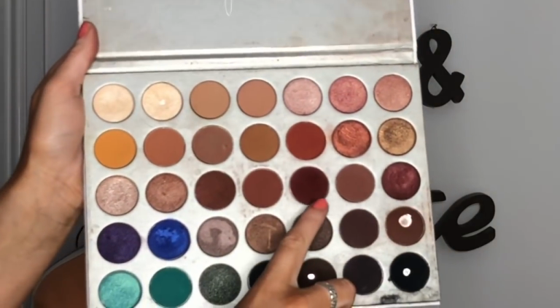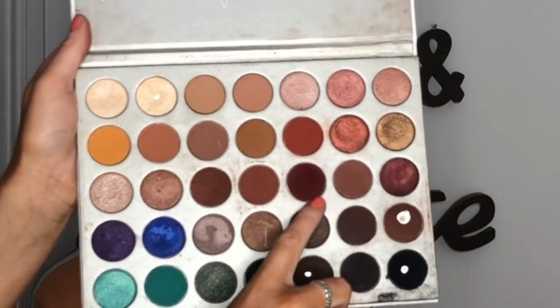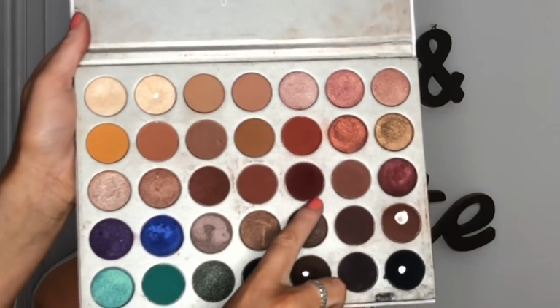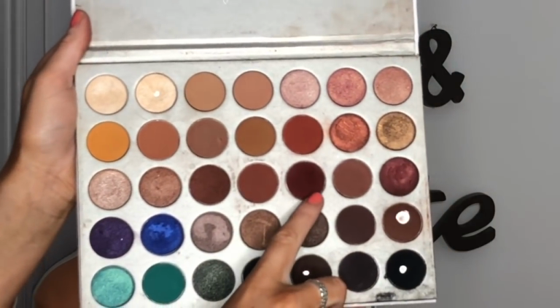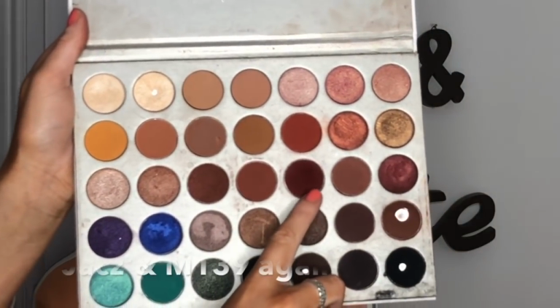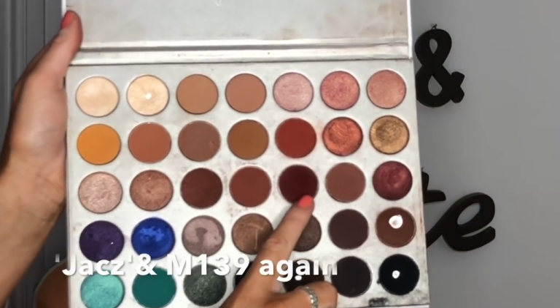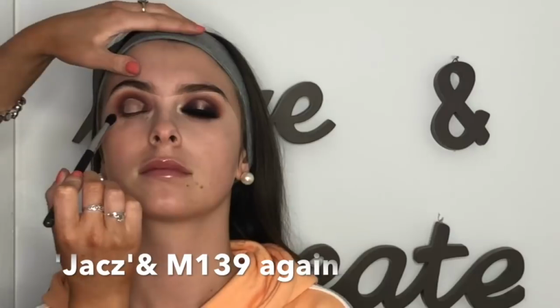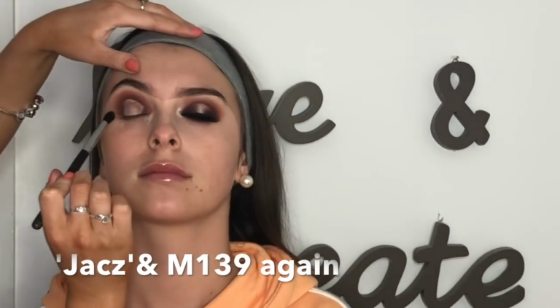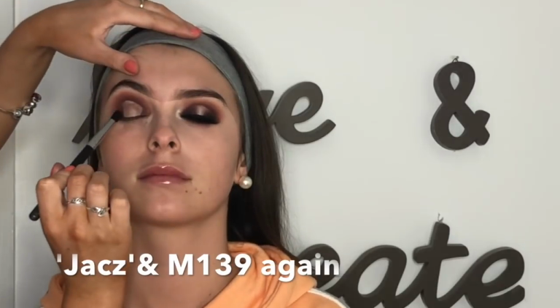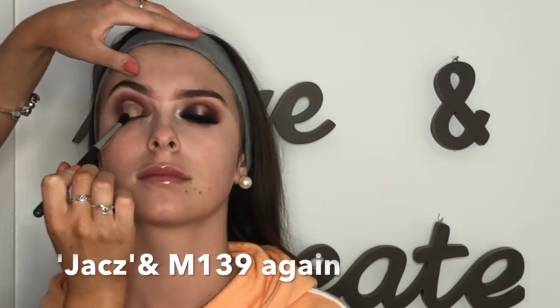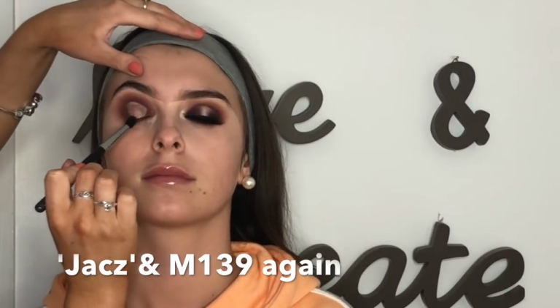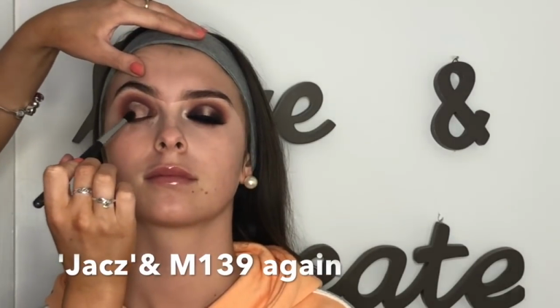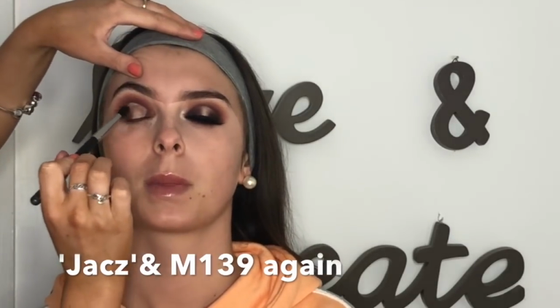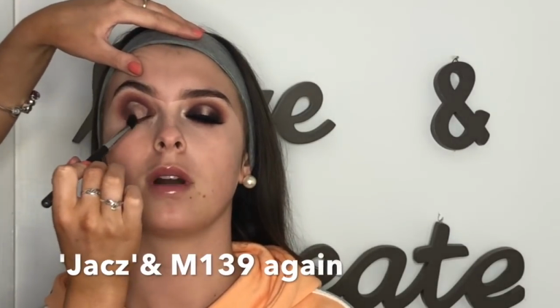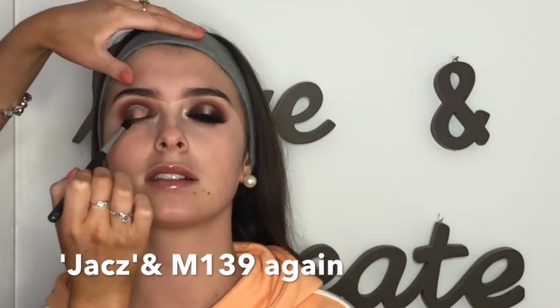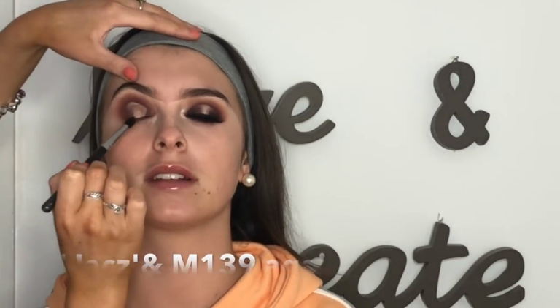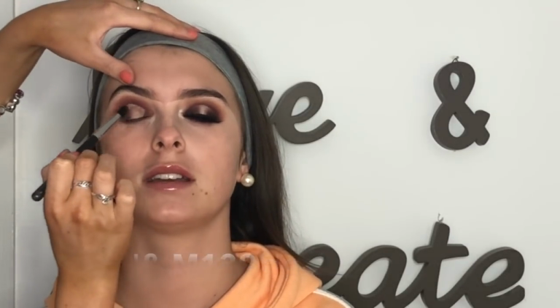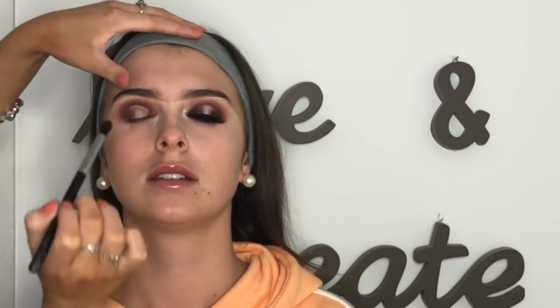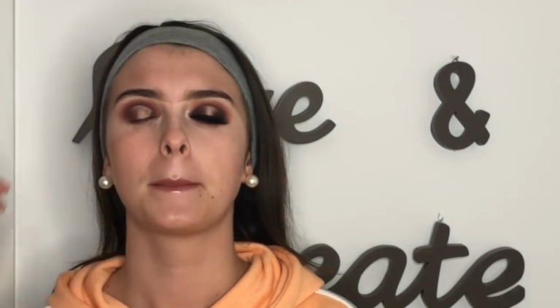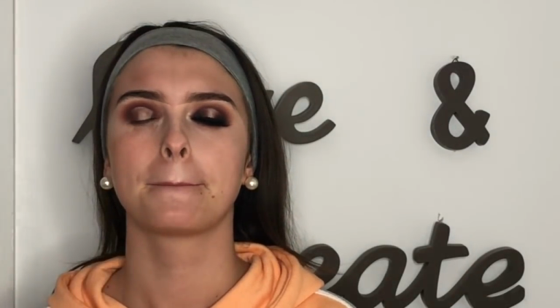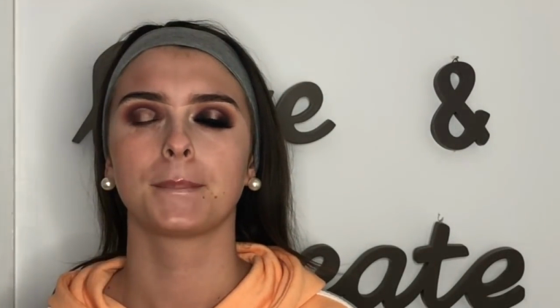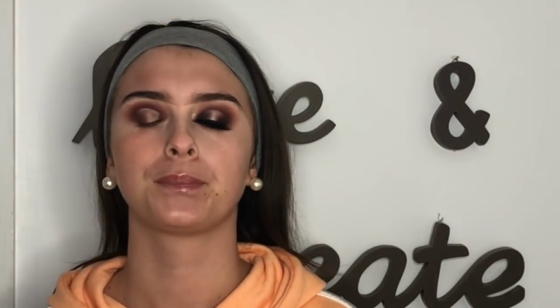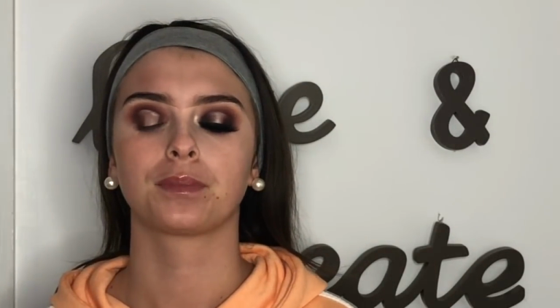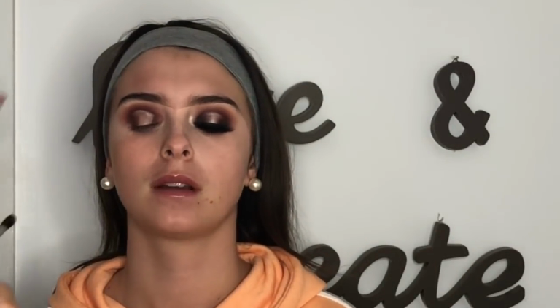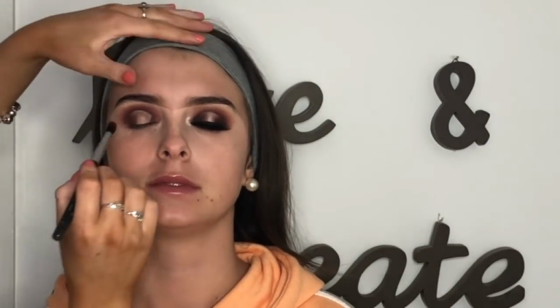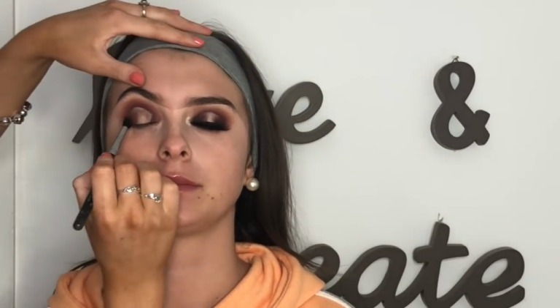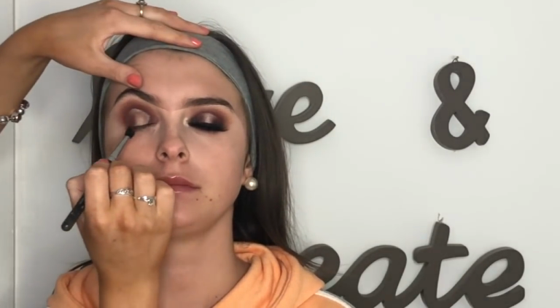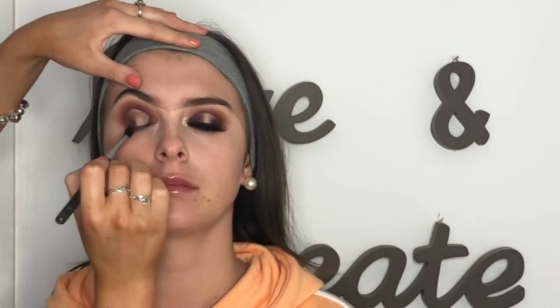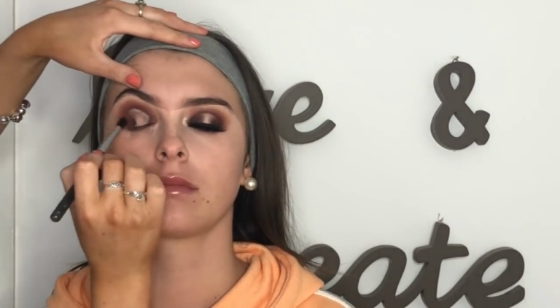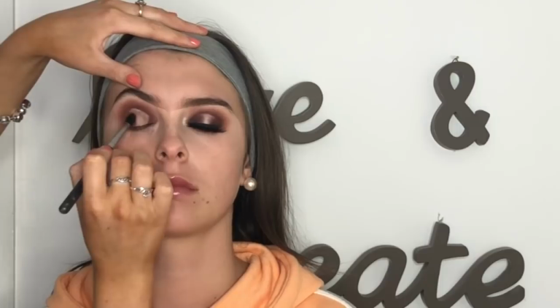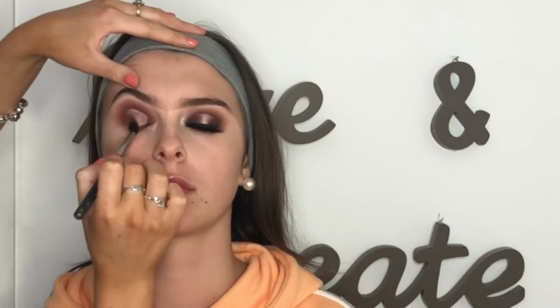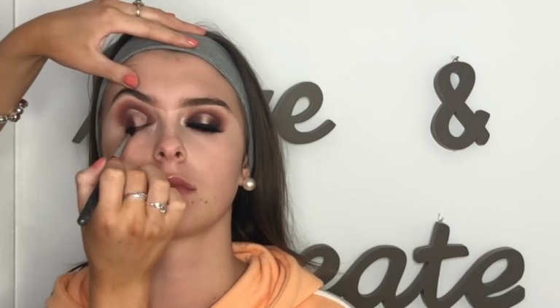Then I go back in with Jaxx and that Morphe brush again, and I literally just pat this over the edge of that concealer base.